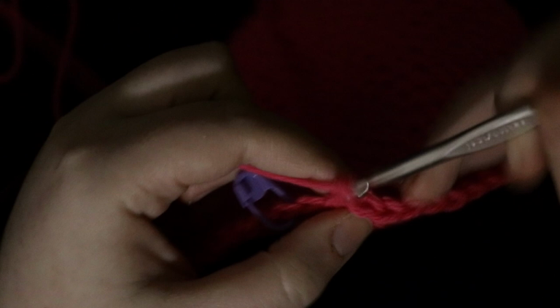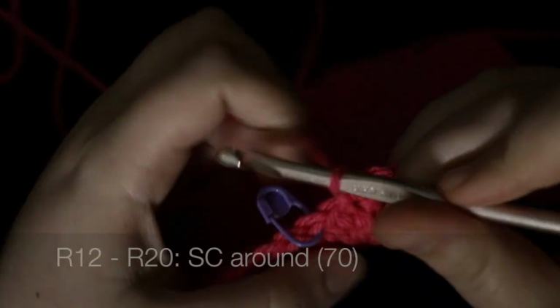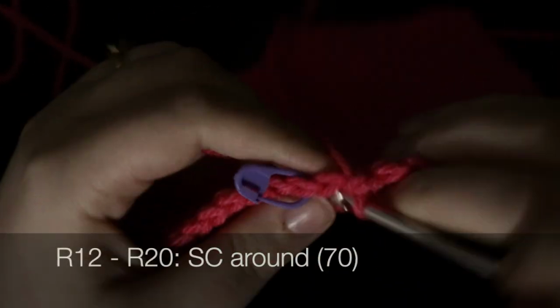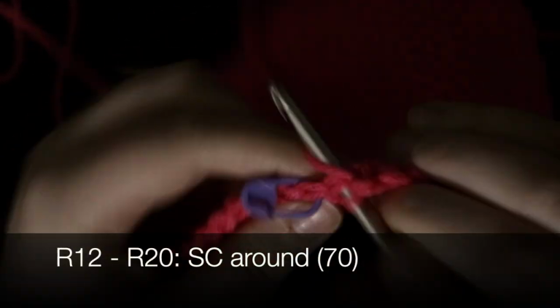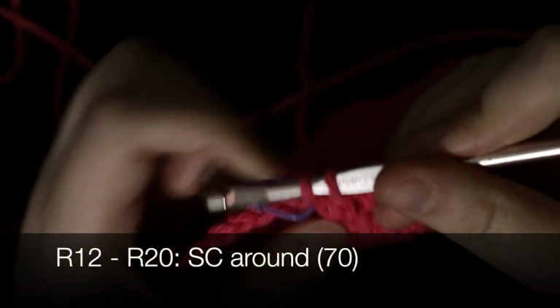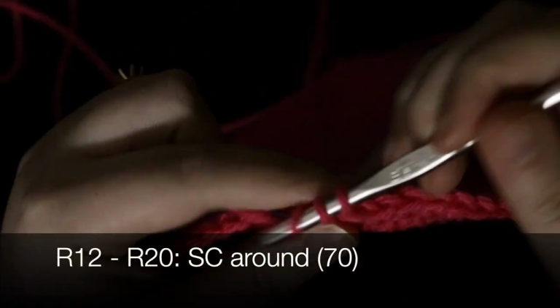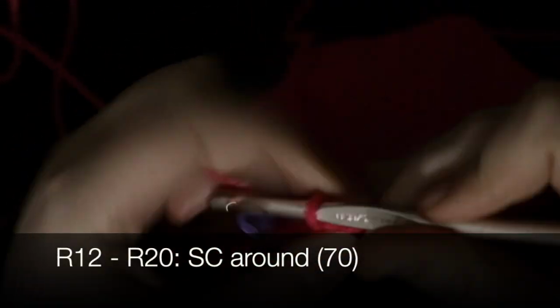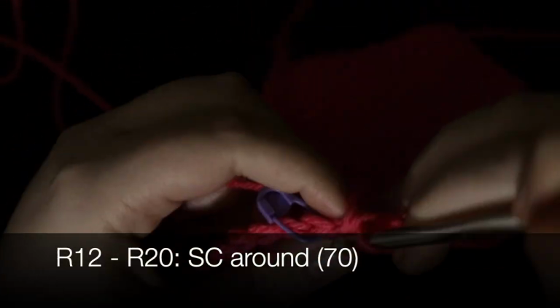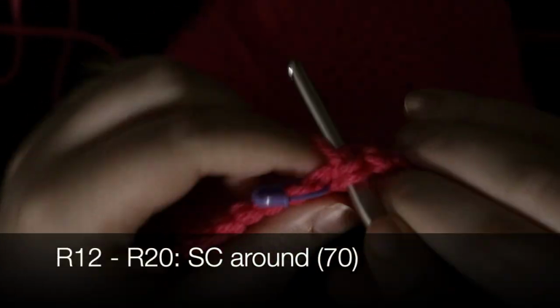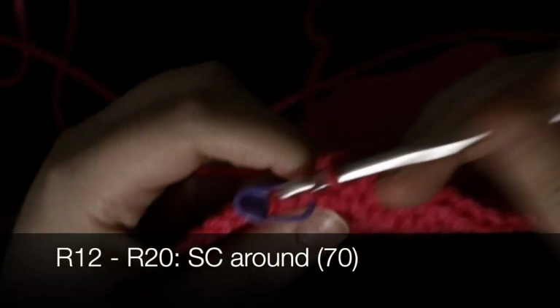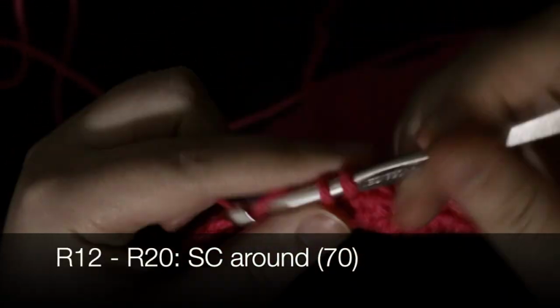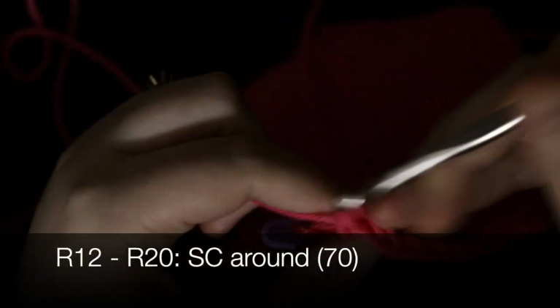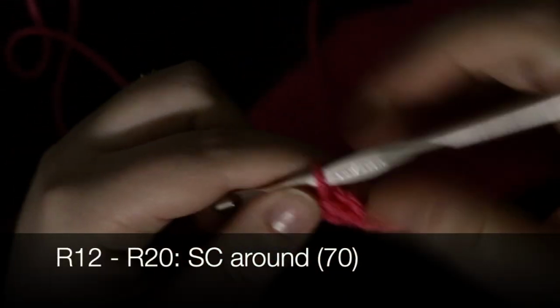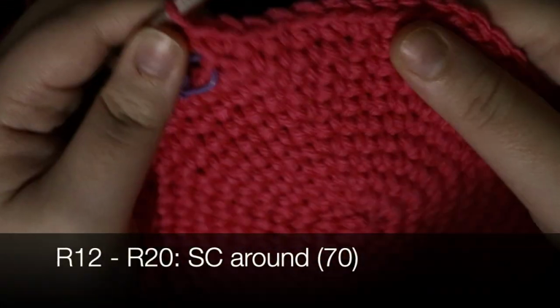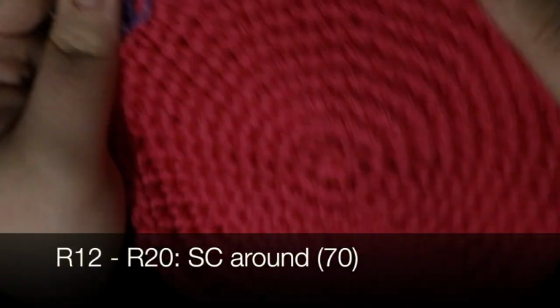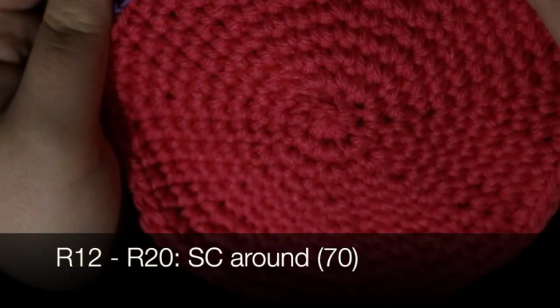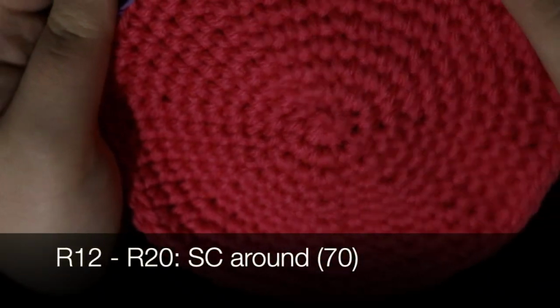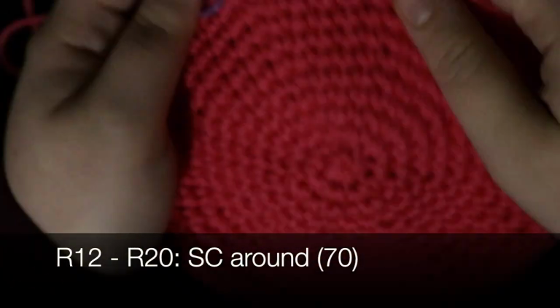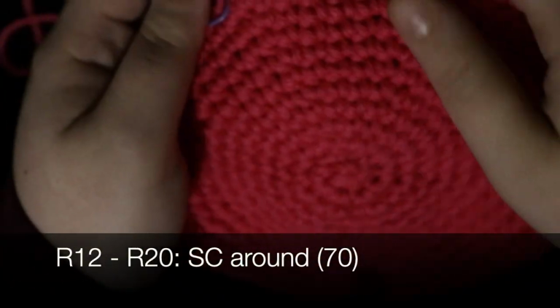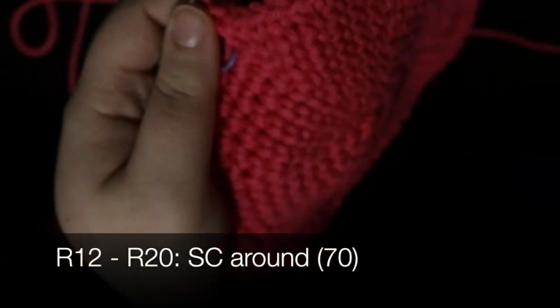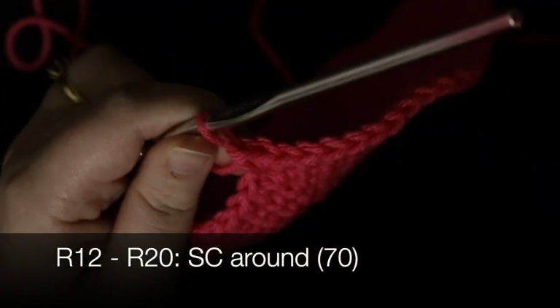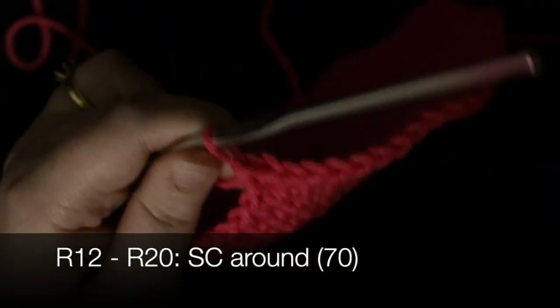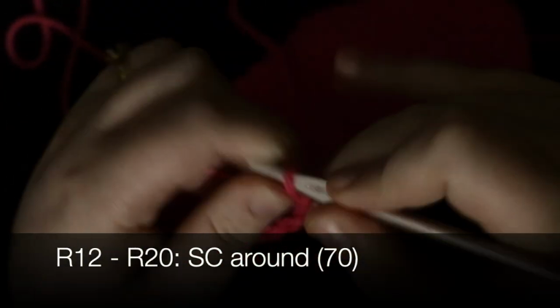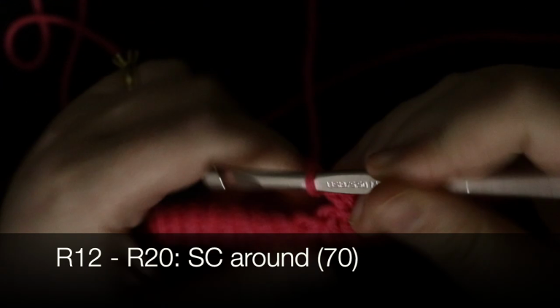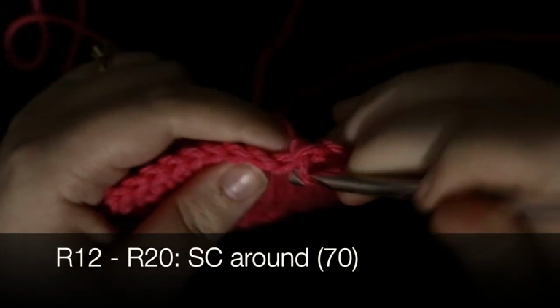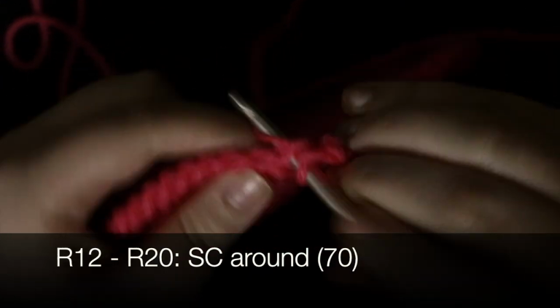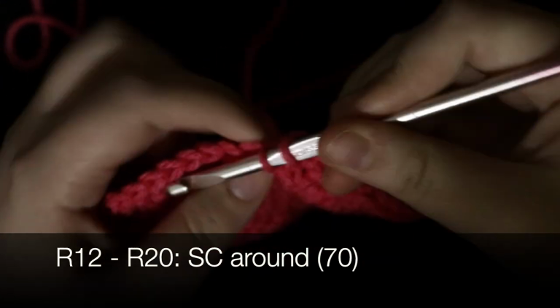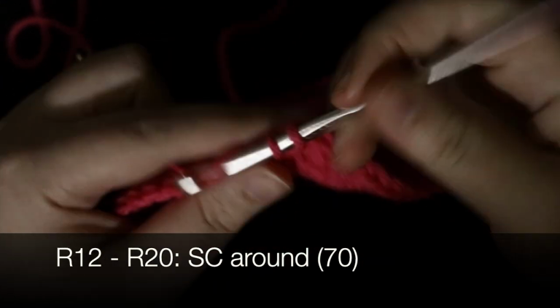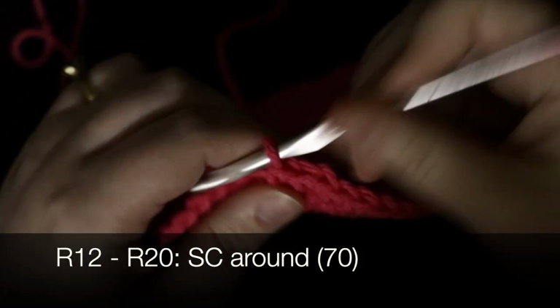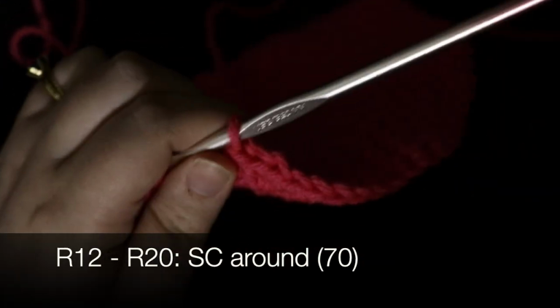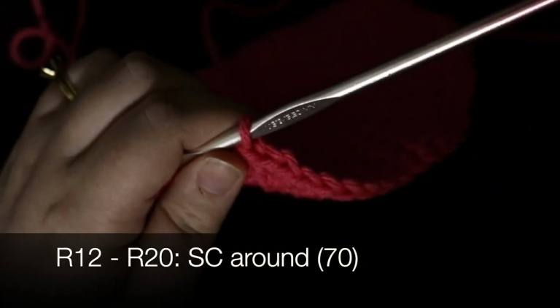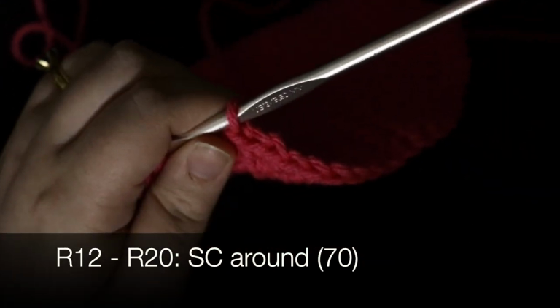In rounds 12 through 20 we single crochet around, making sure to have 70 stitches in each round.